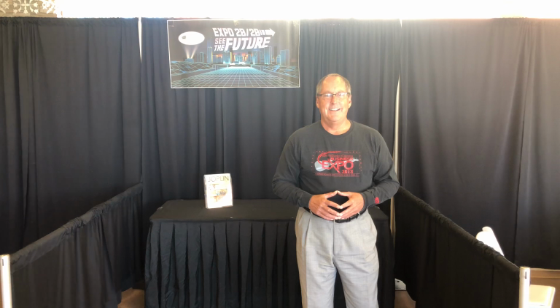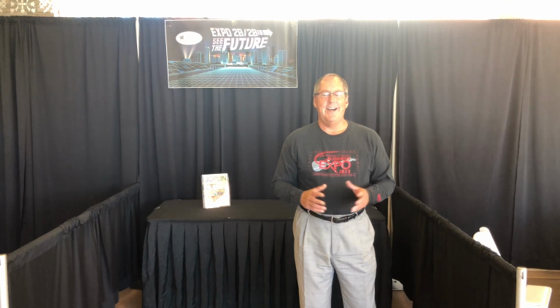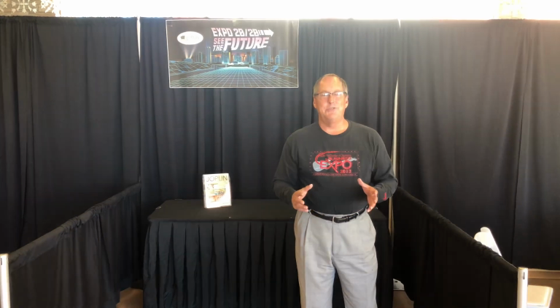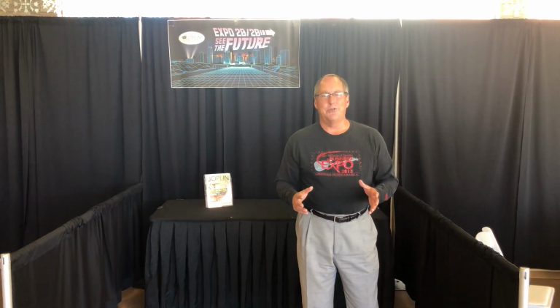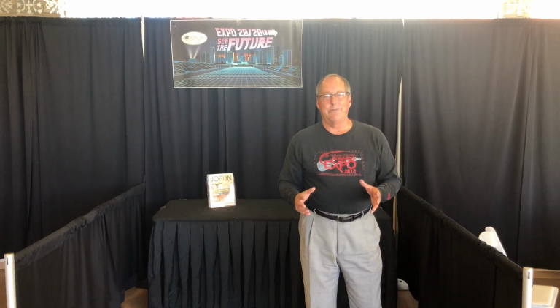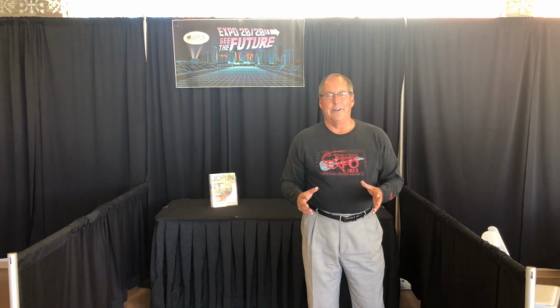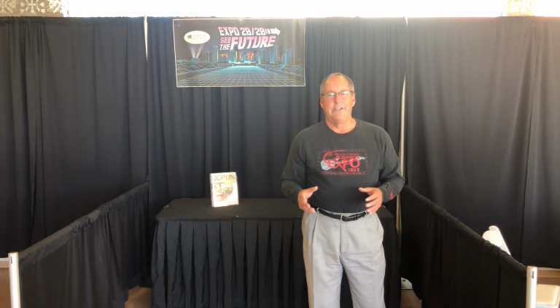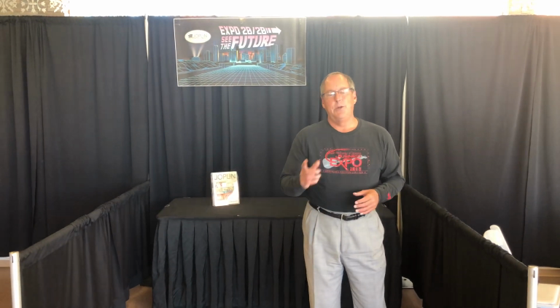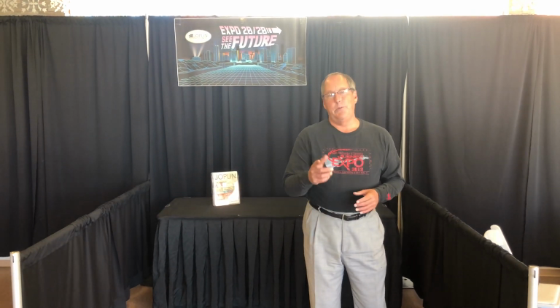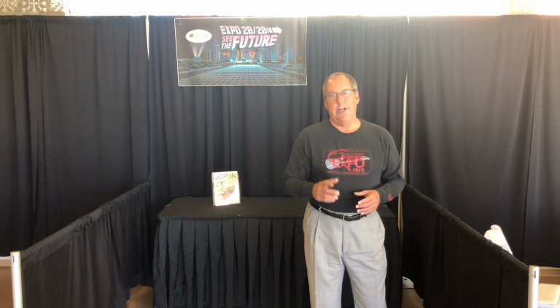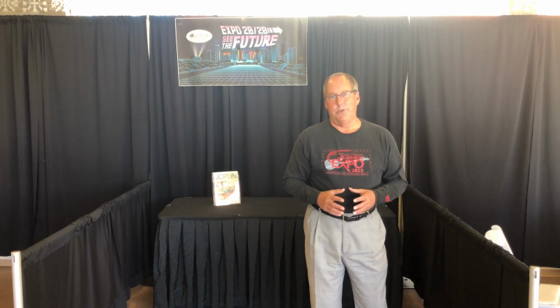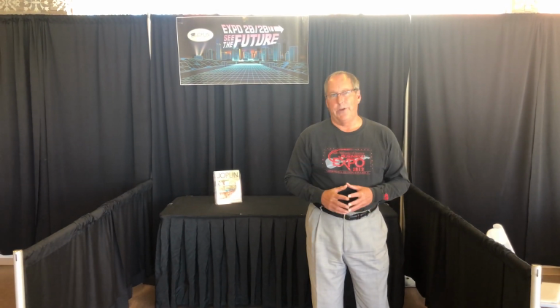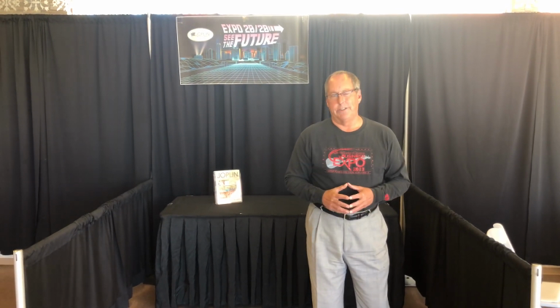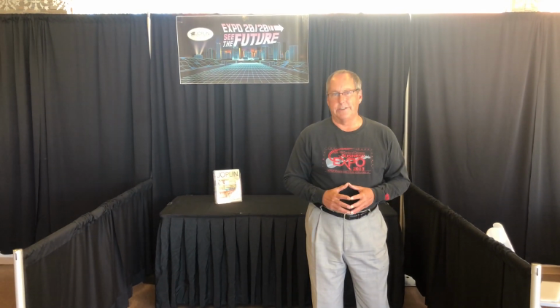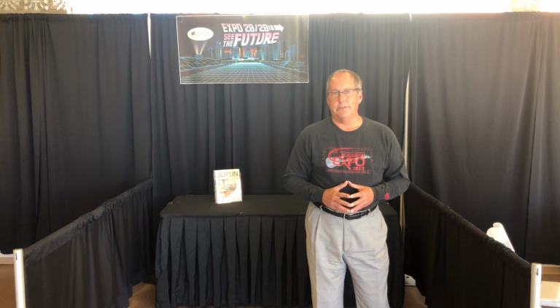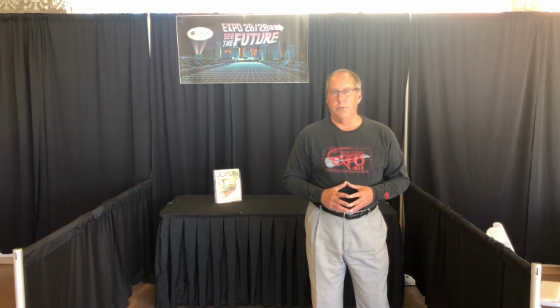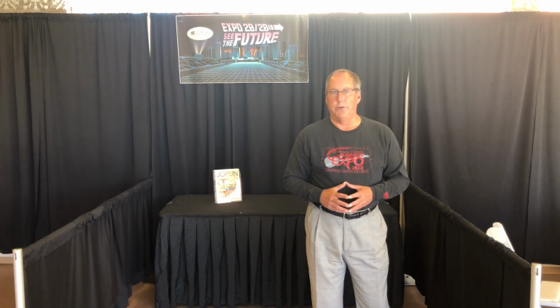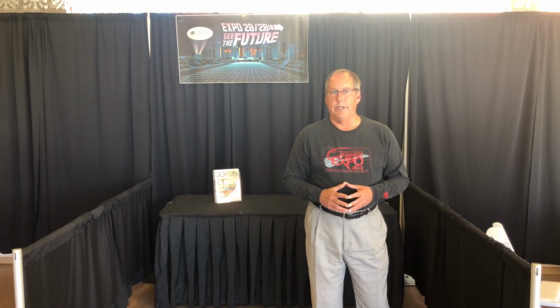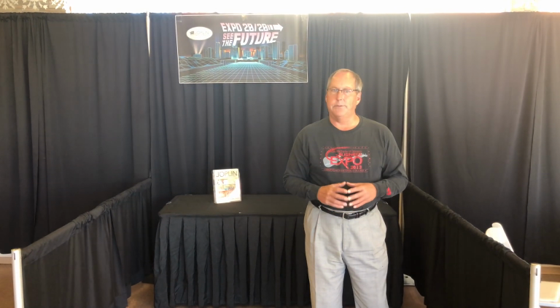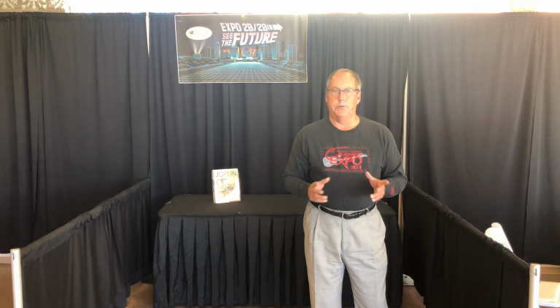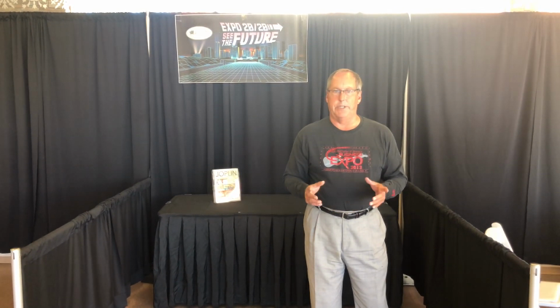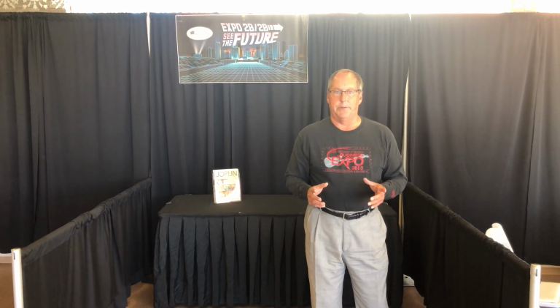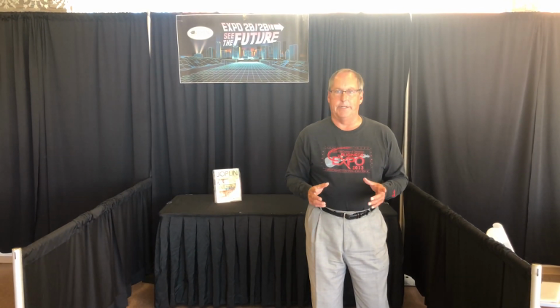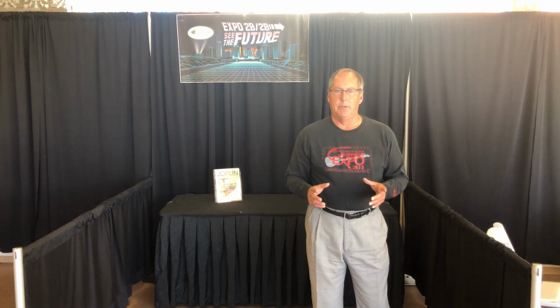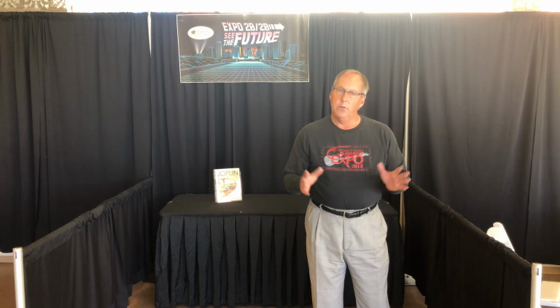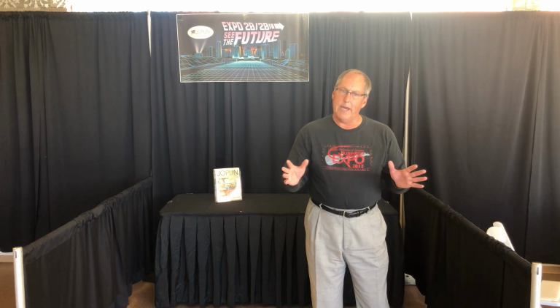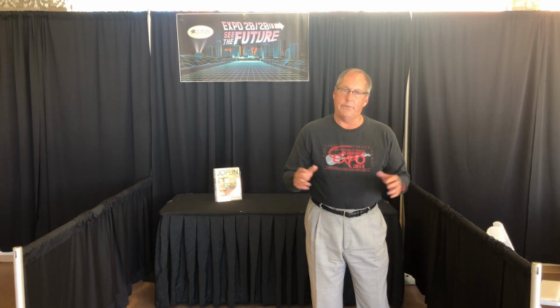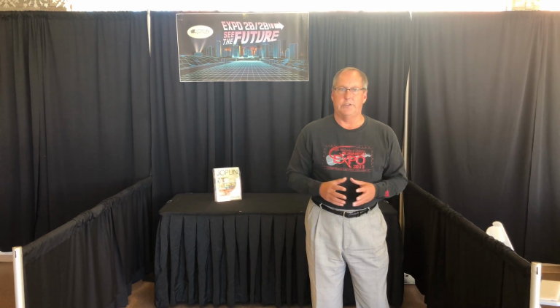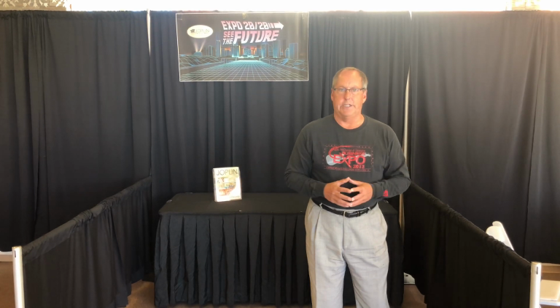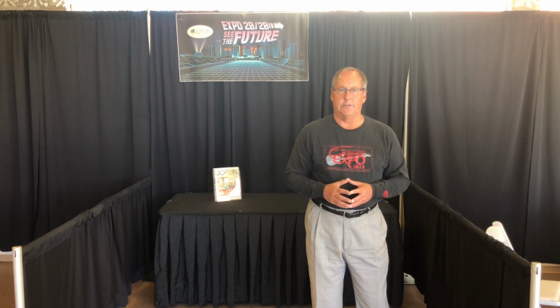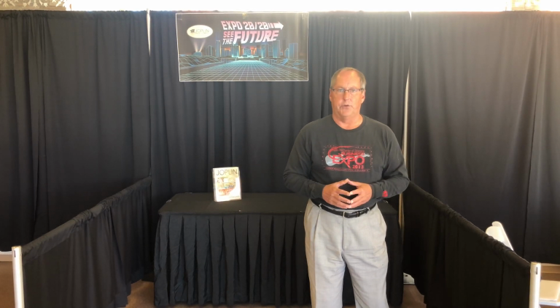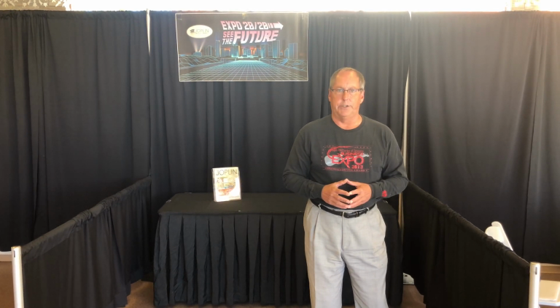Hi, I'm Joe Kregmaier, and we want to help you have a successful booth at Expo 2020. We've got a few suggestions for you.